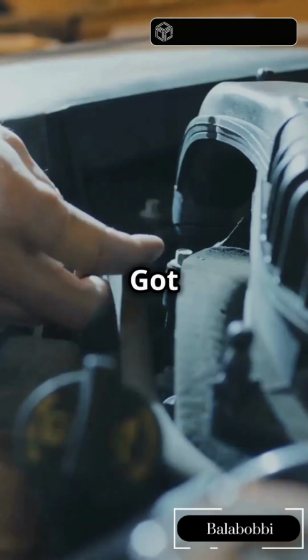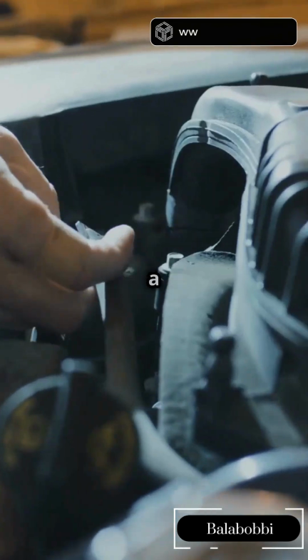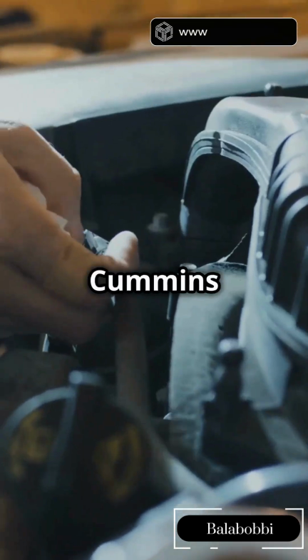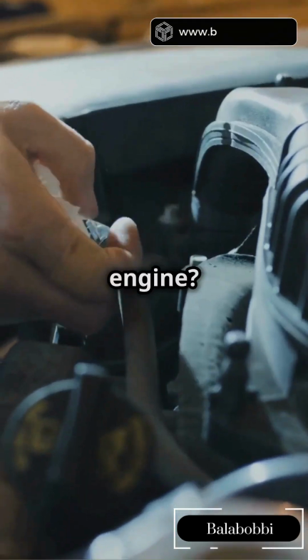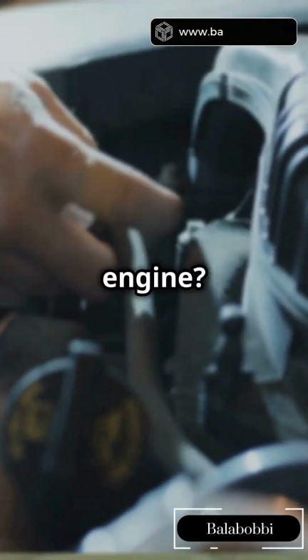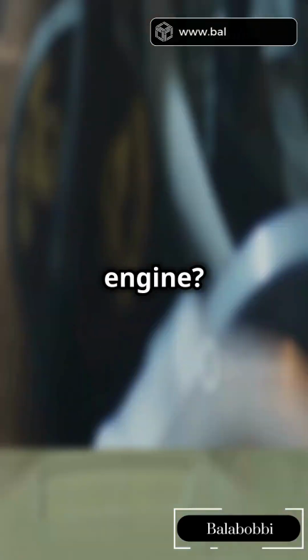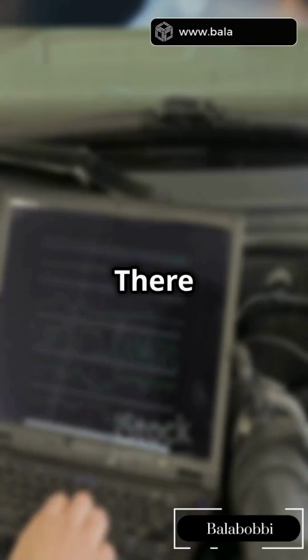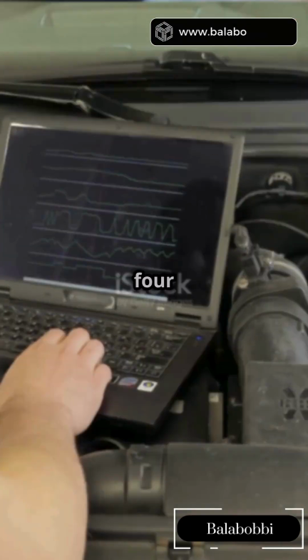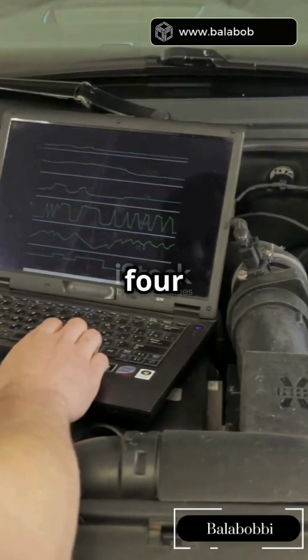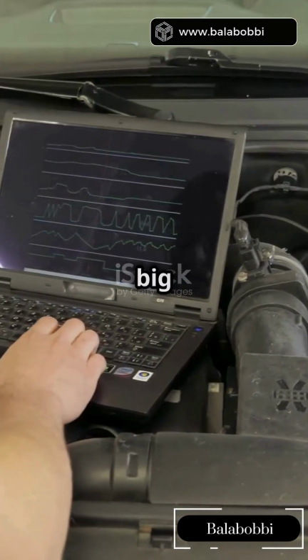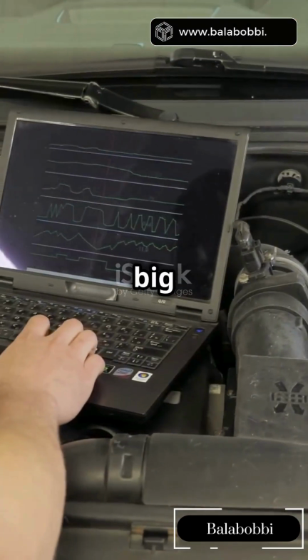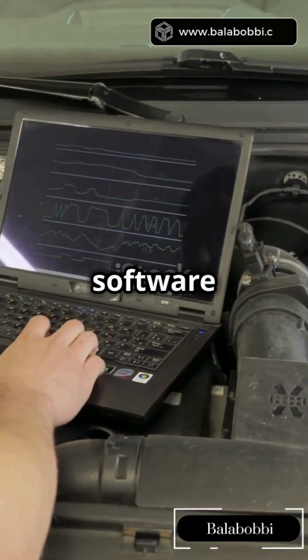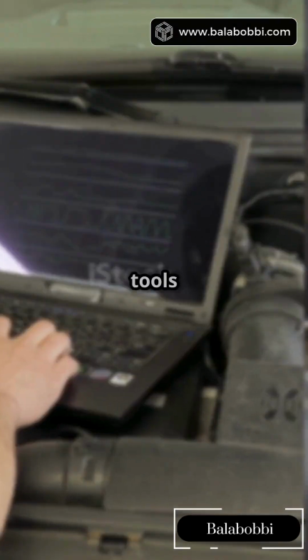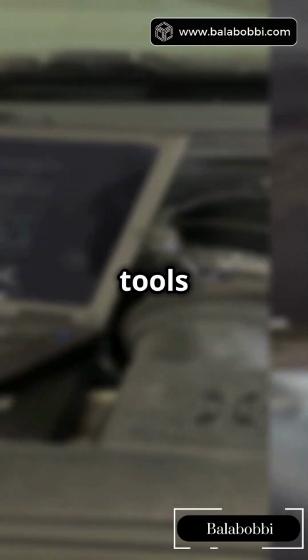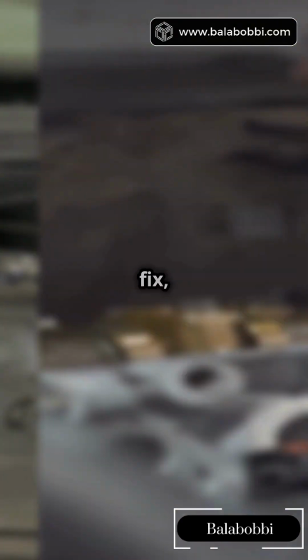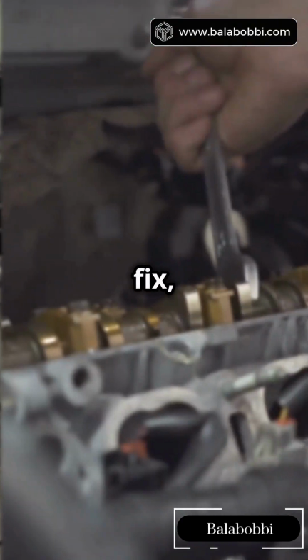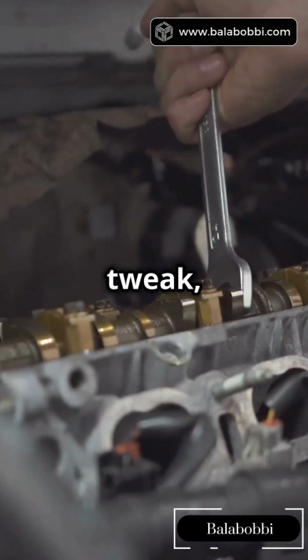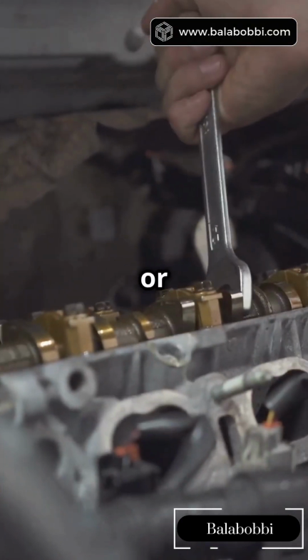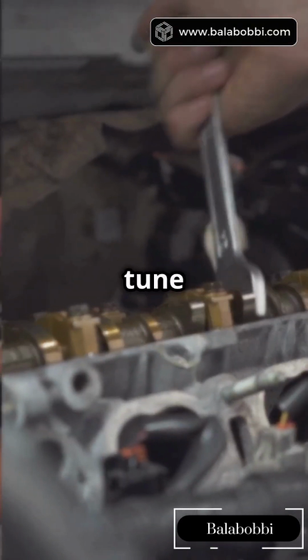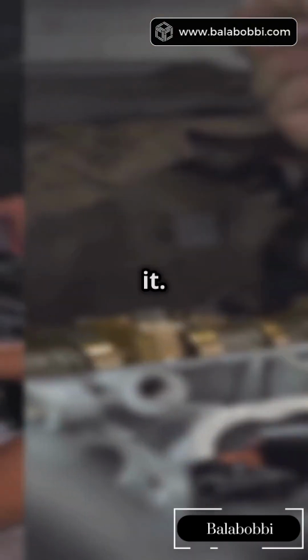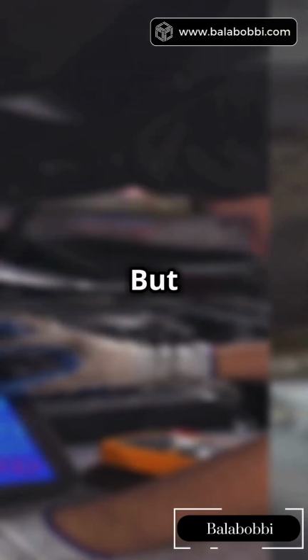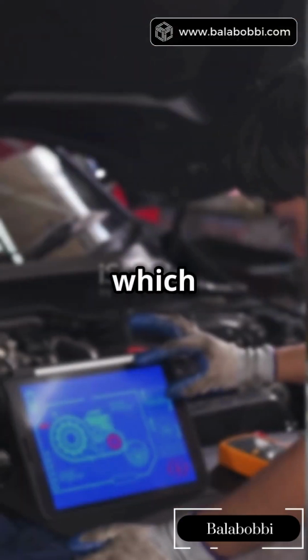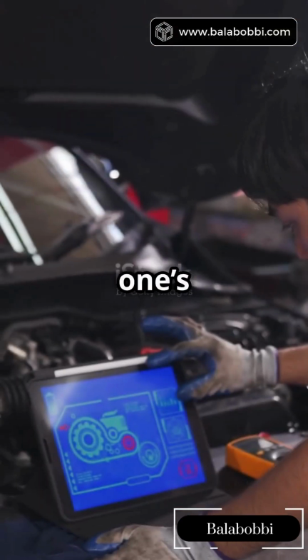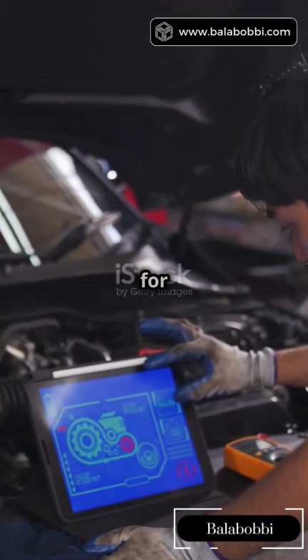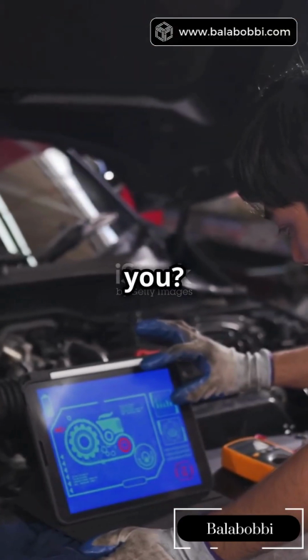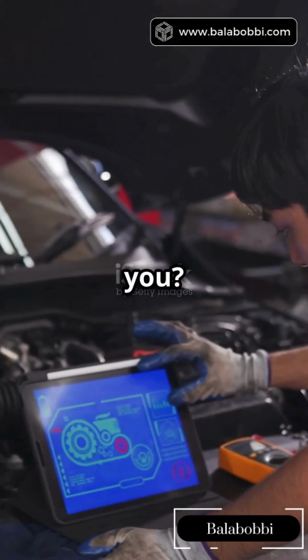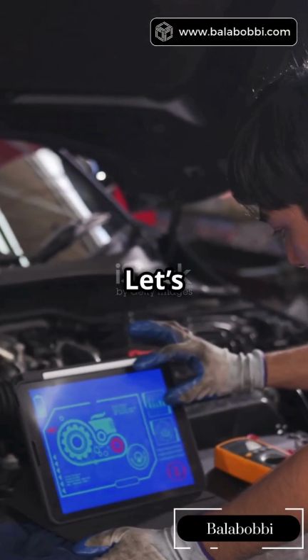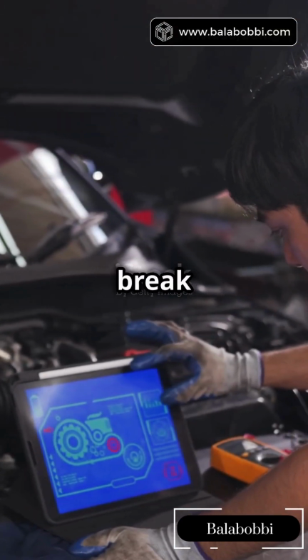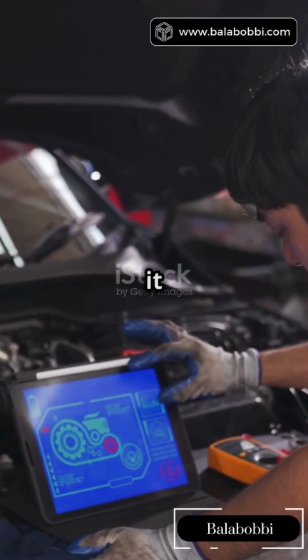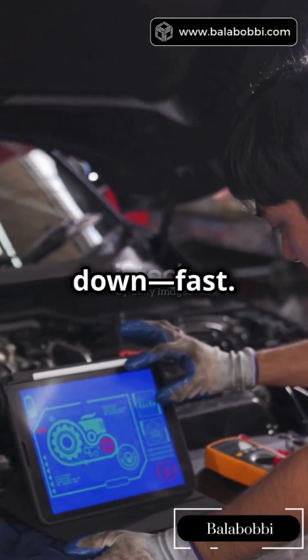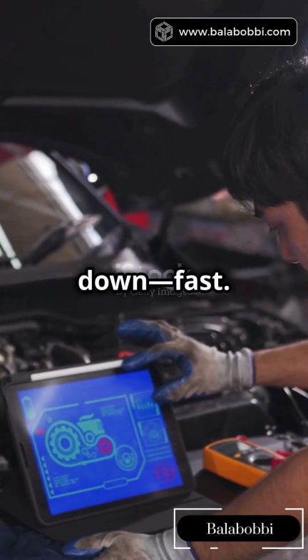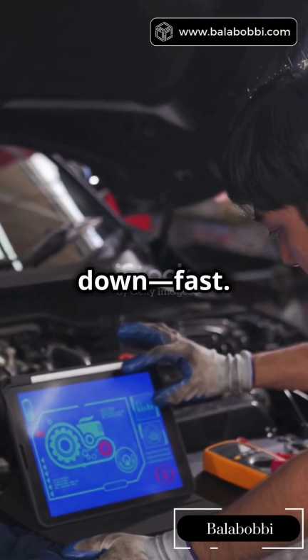Got a Cummins engine? There are four big software tools to fix, tweak, or tune it — but which one's right for you? Let's break it down fast.